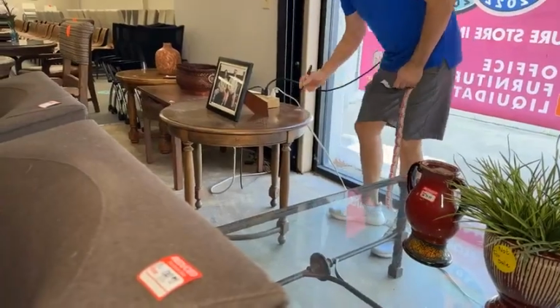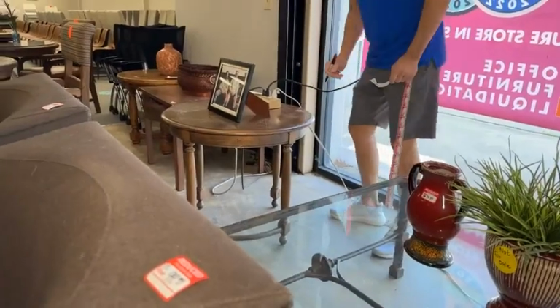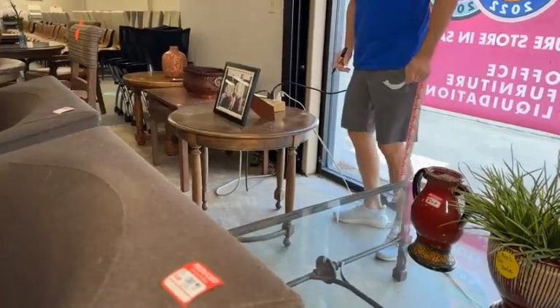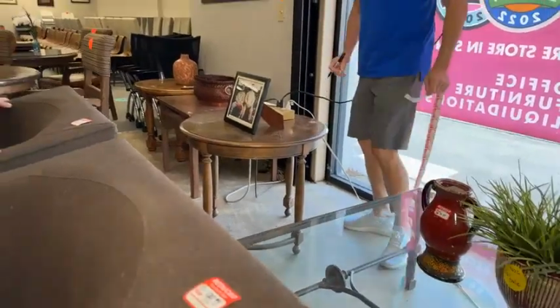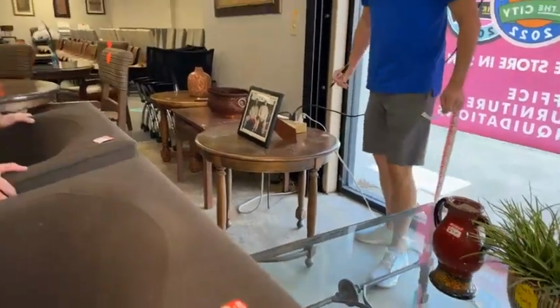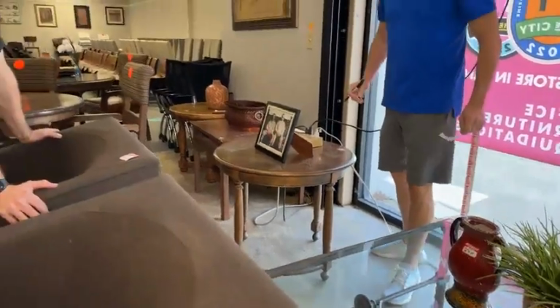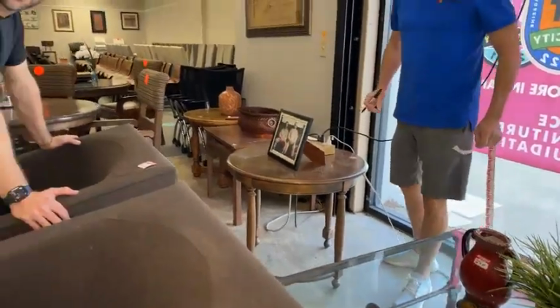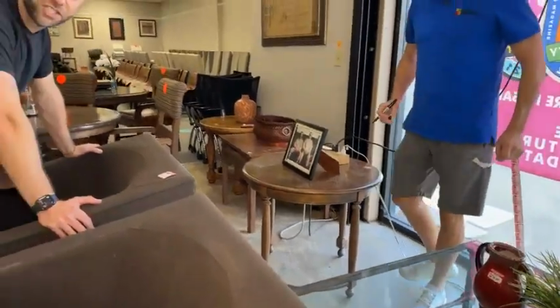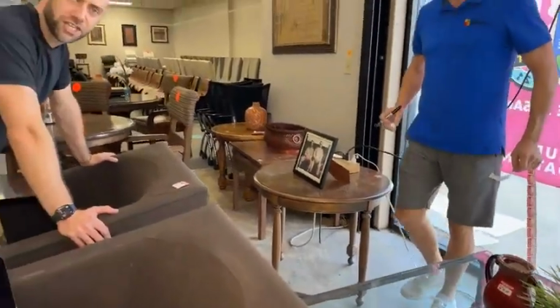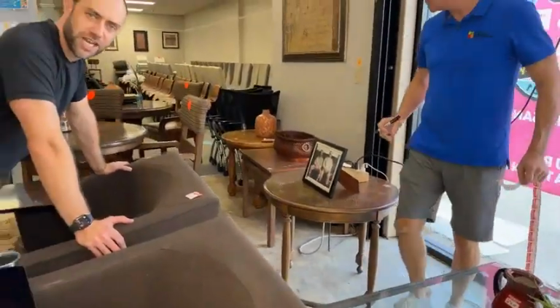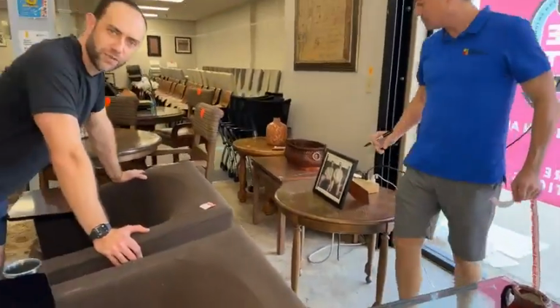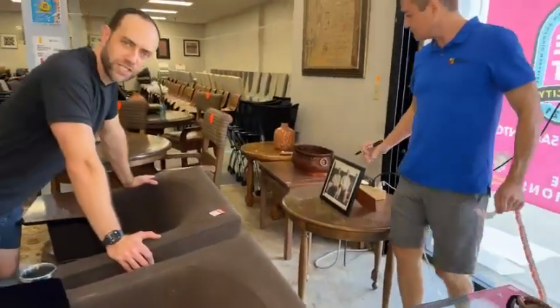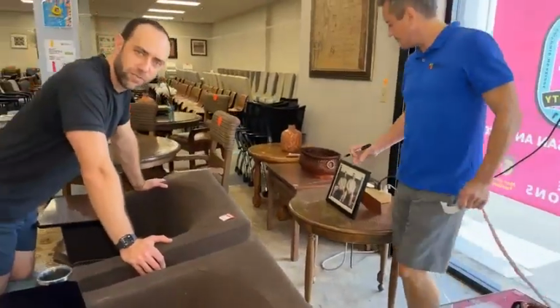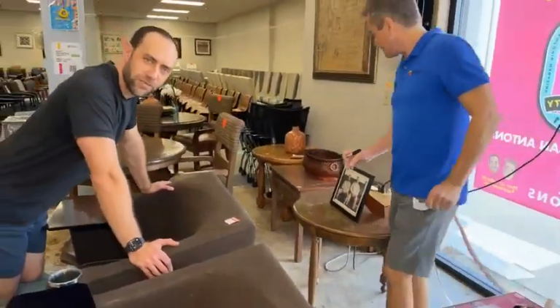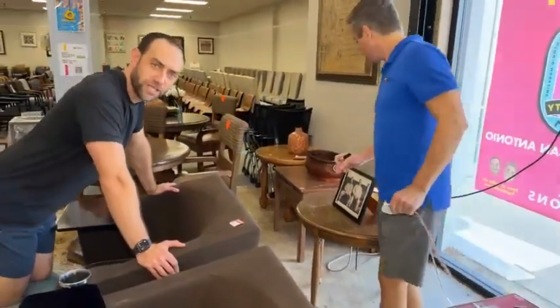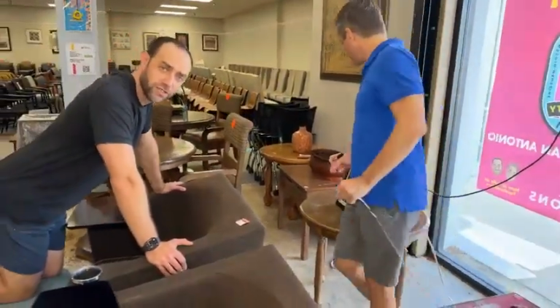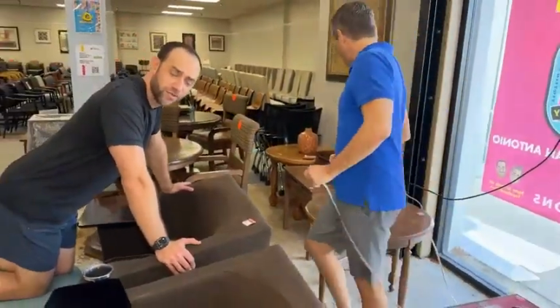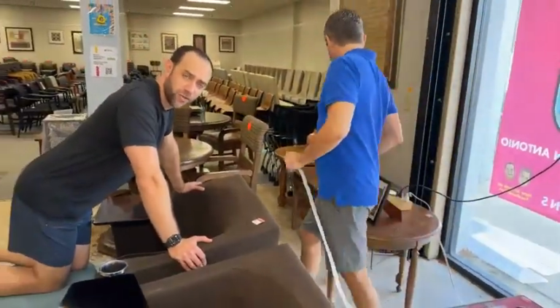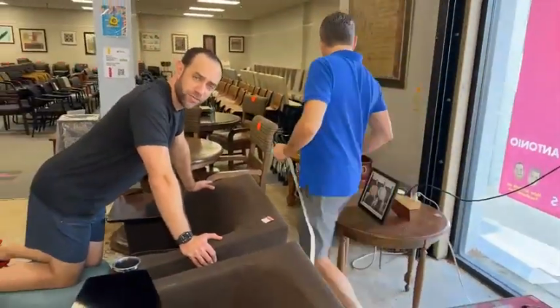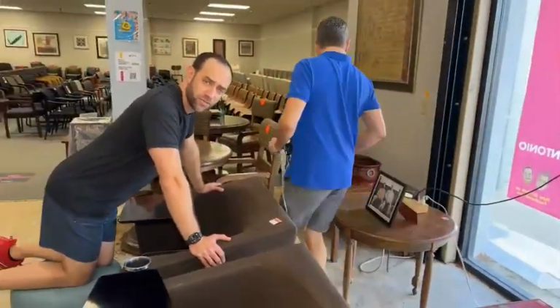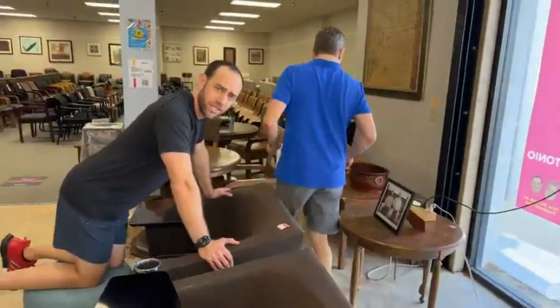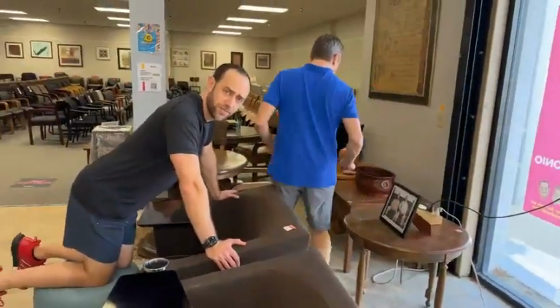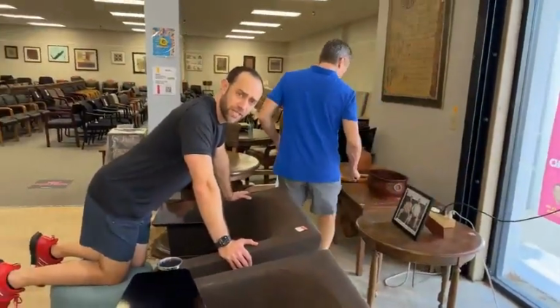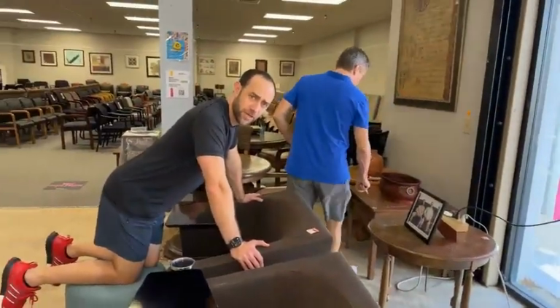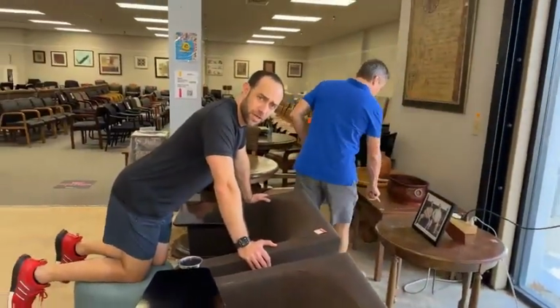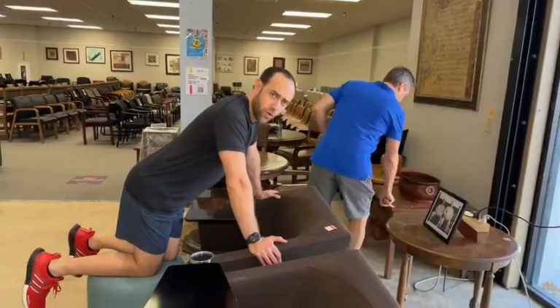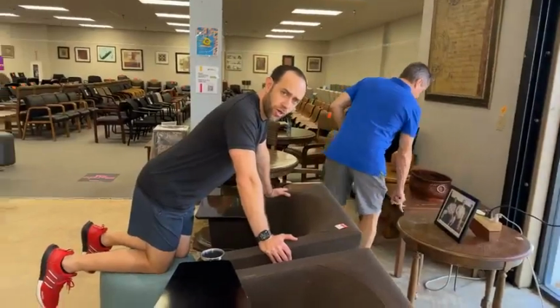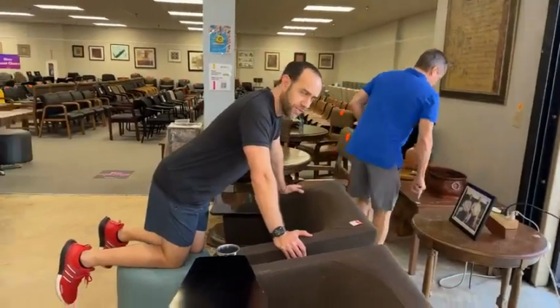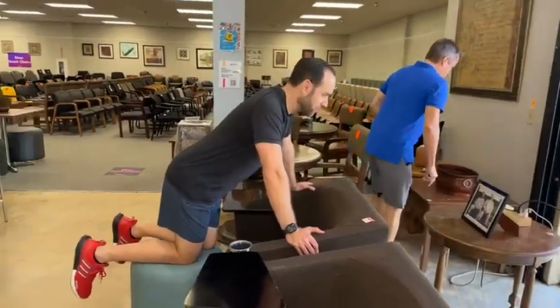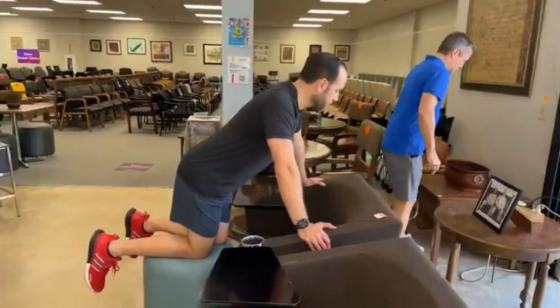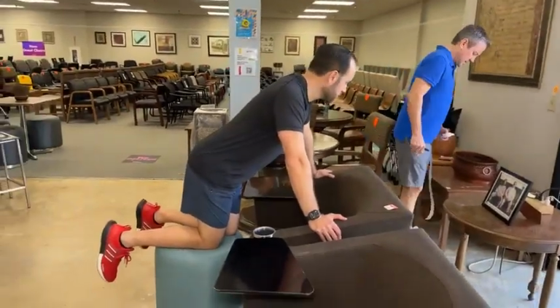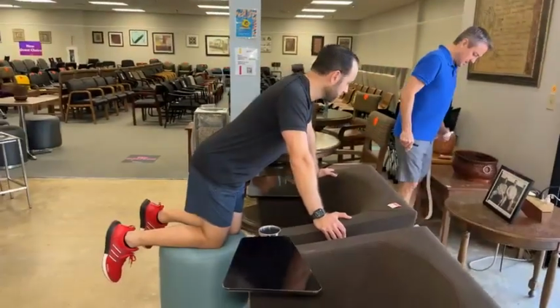Send us a private message with a screenshot of the item. We'll send you a payment link. Once you pay for it, you have three days to pick it up or have it delivered.